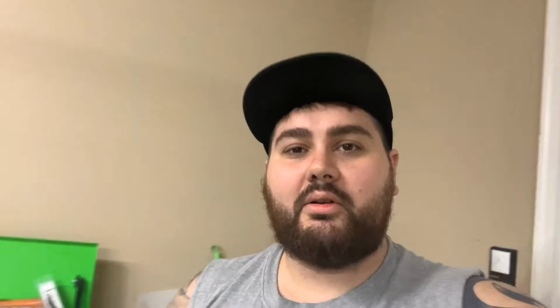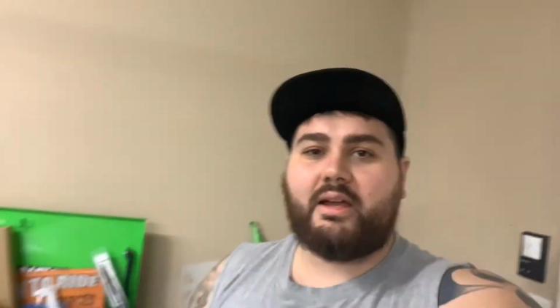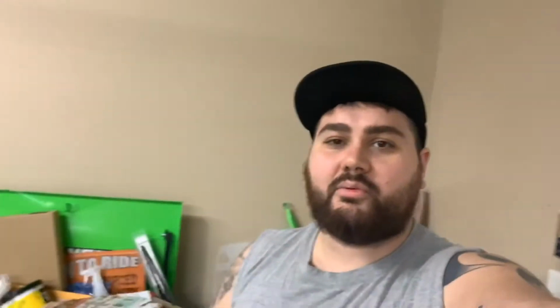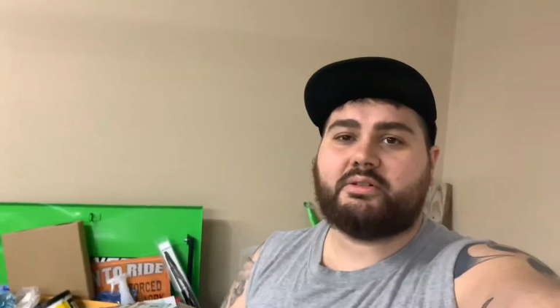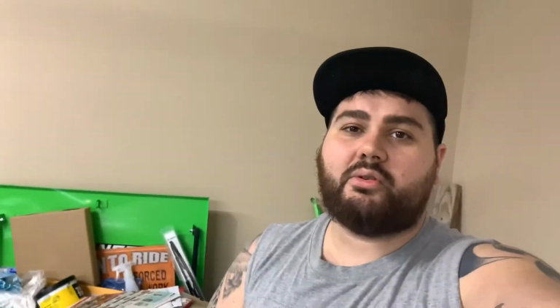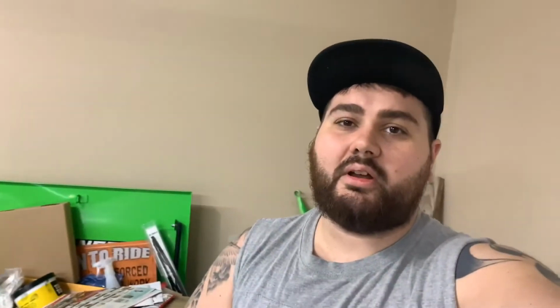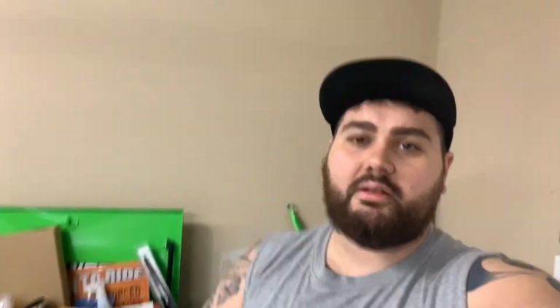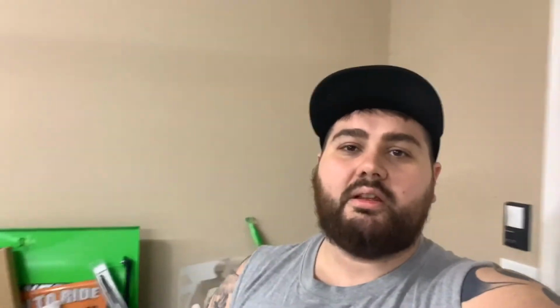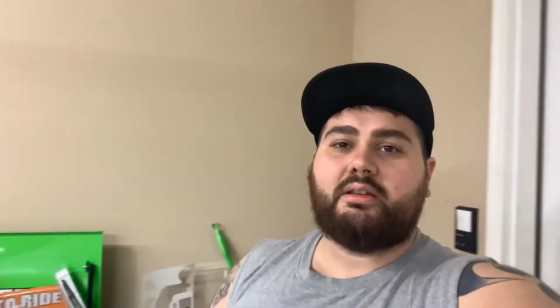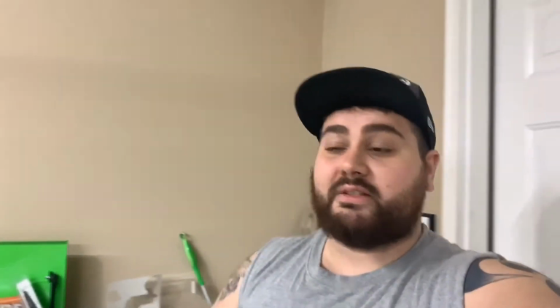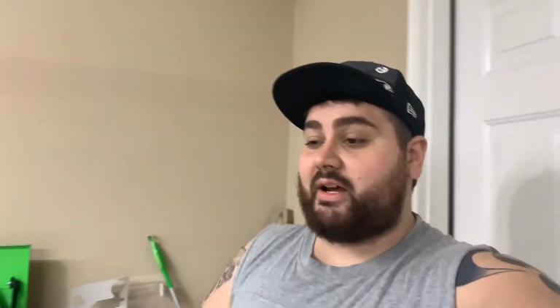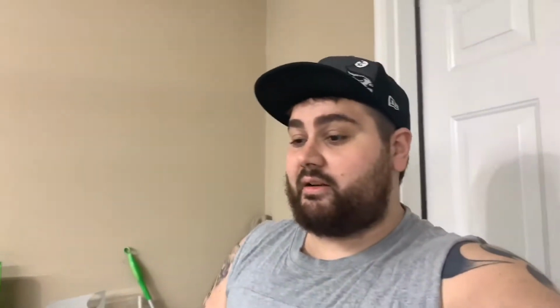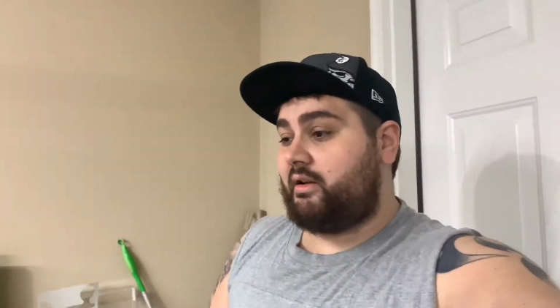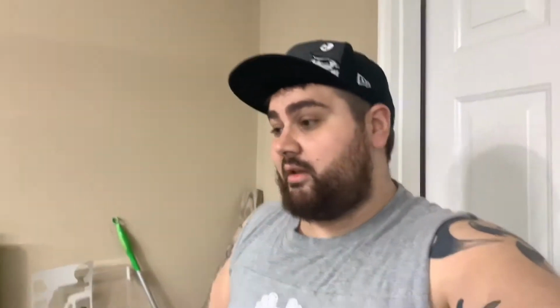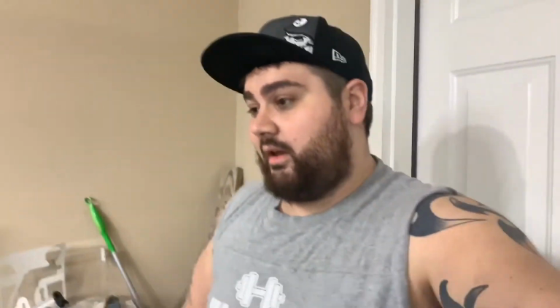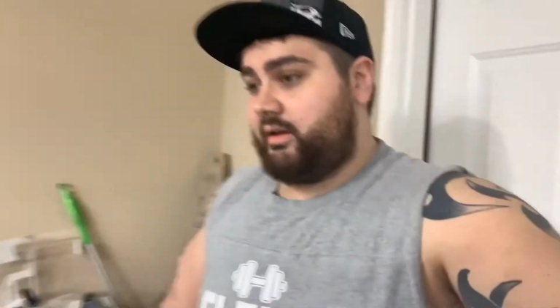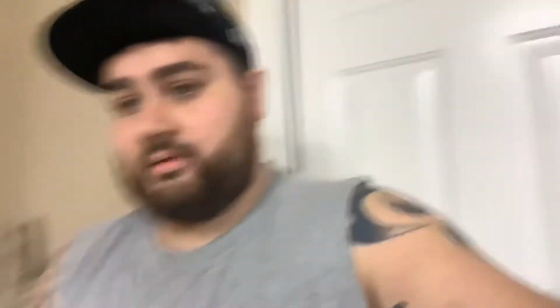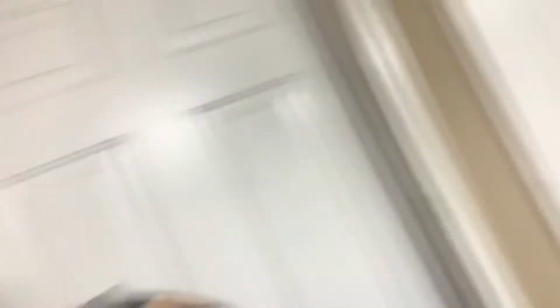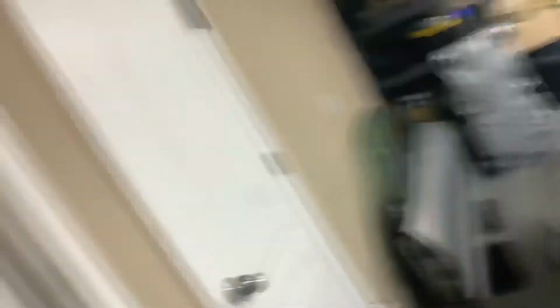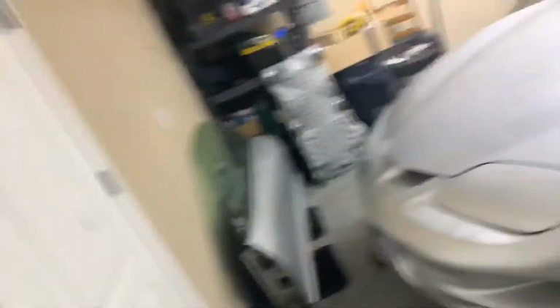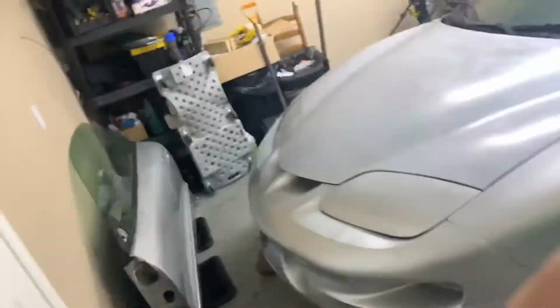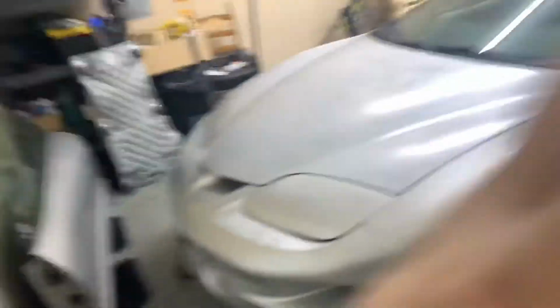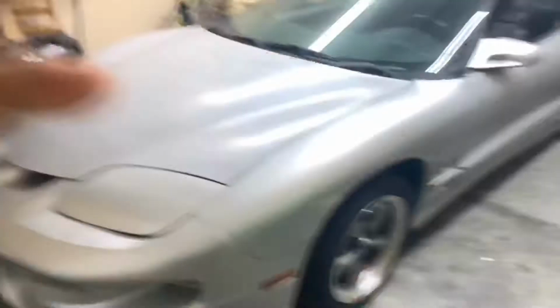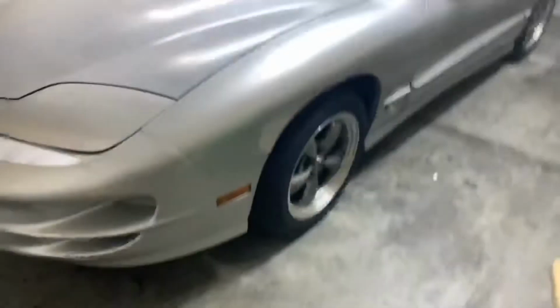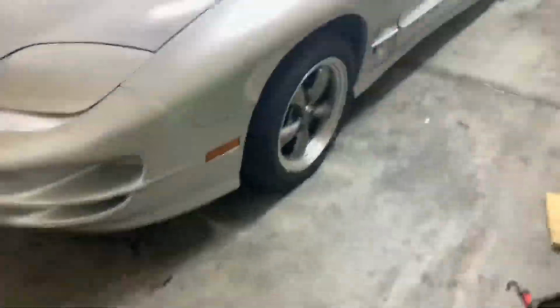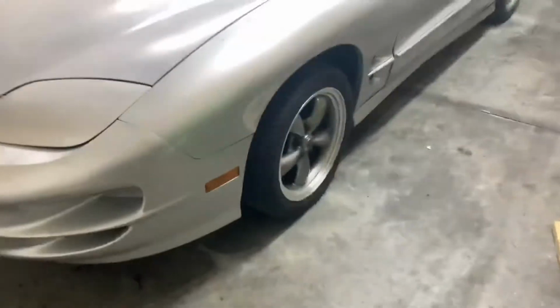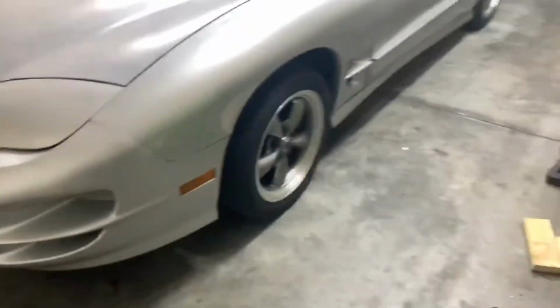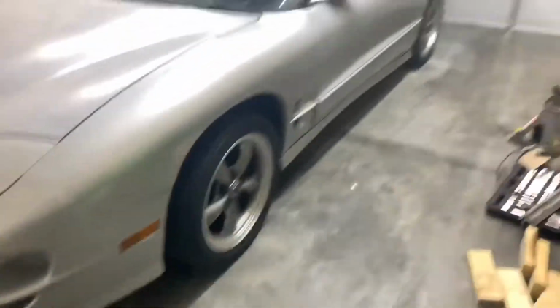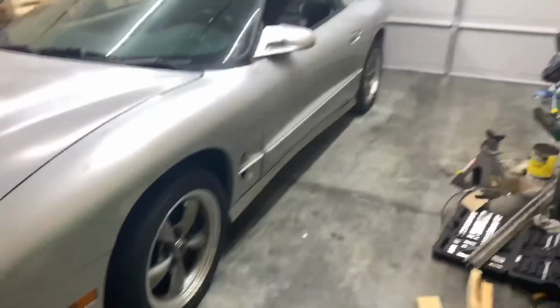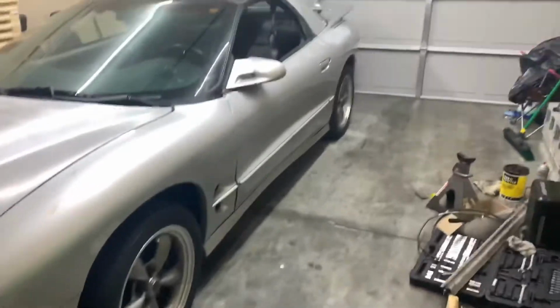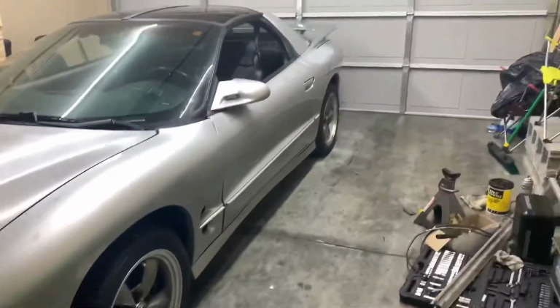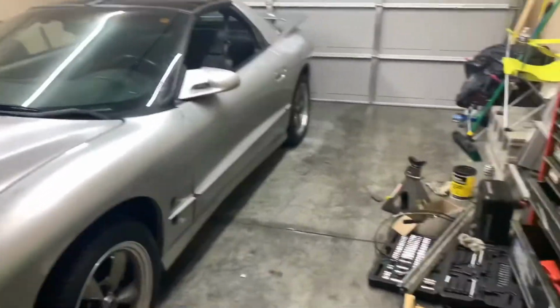Hey guys, what is going on? It's Tyler, and big news — the Trans Am is down off the lift.